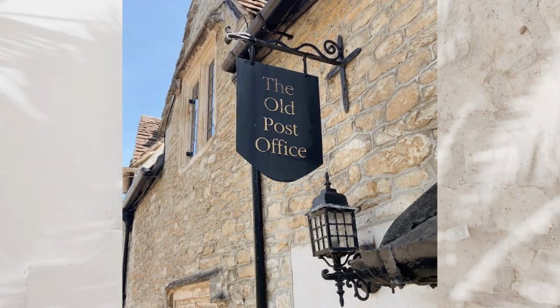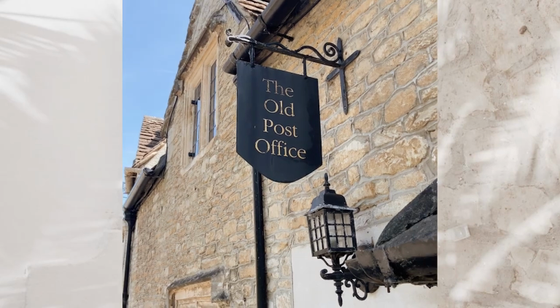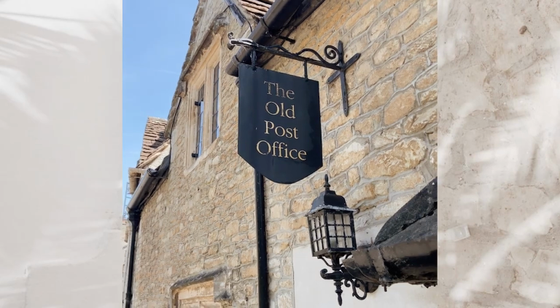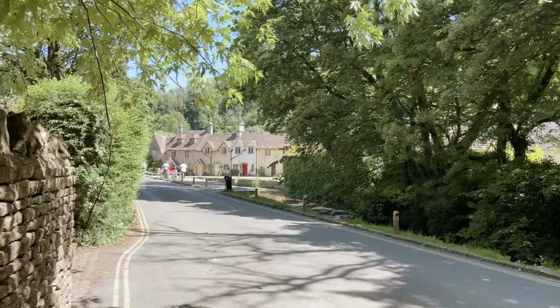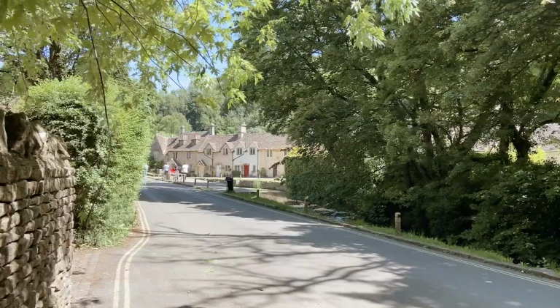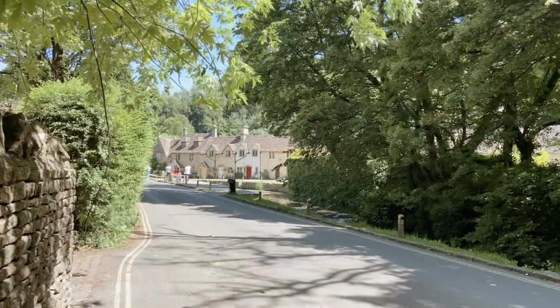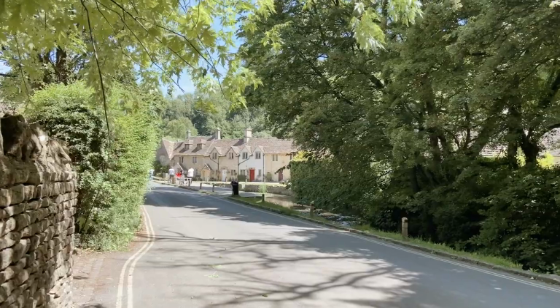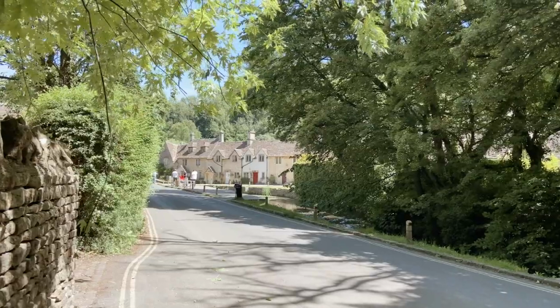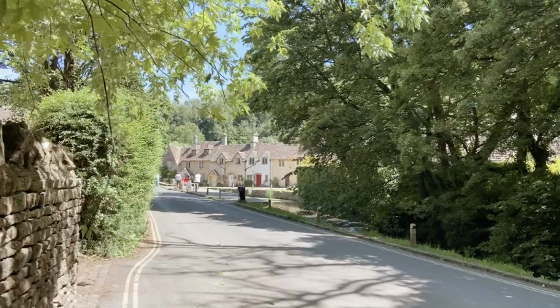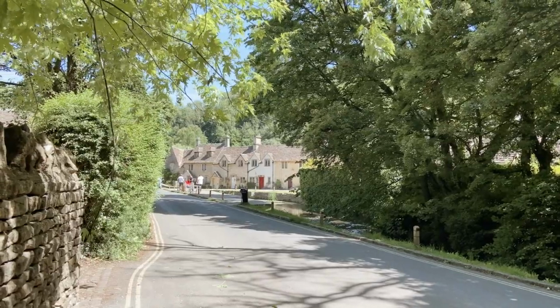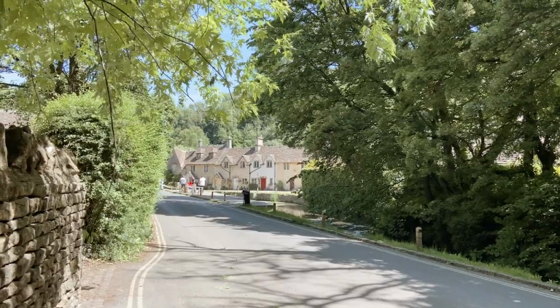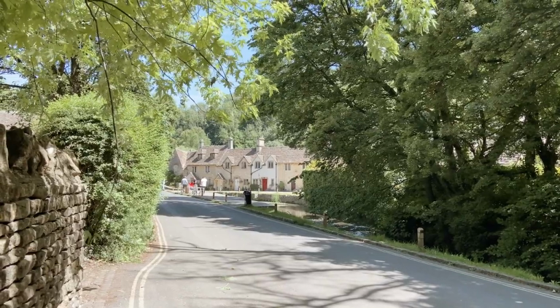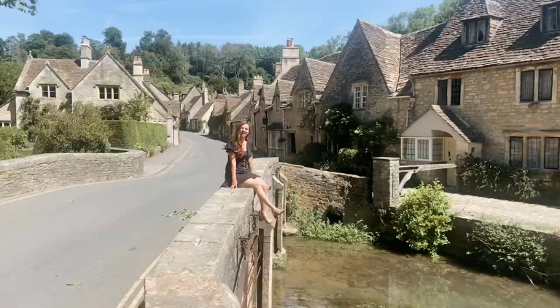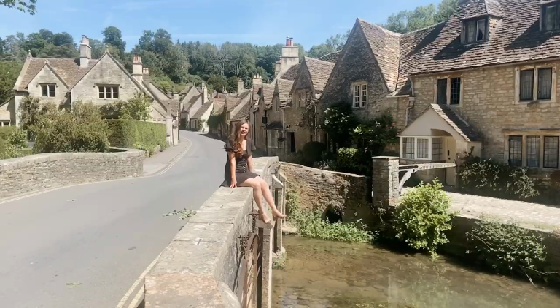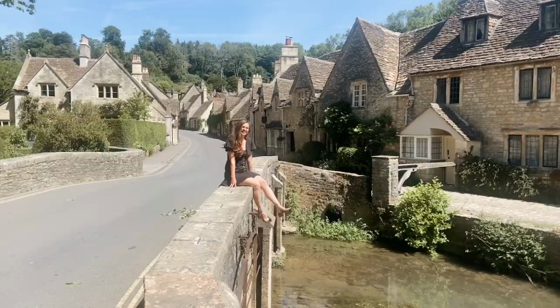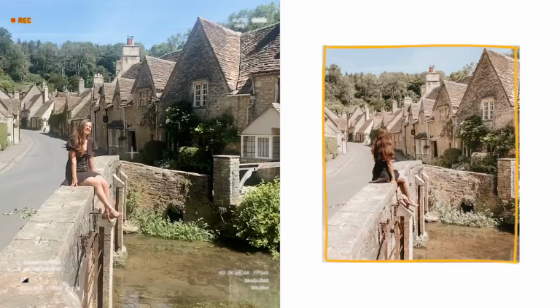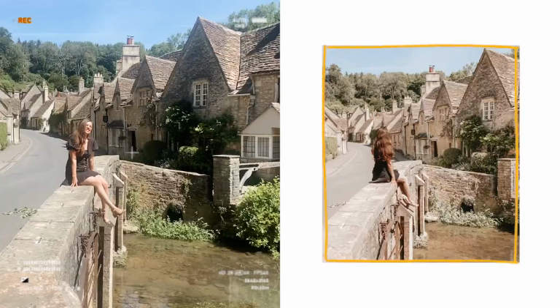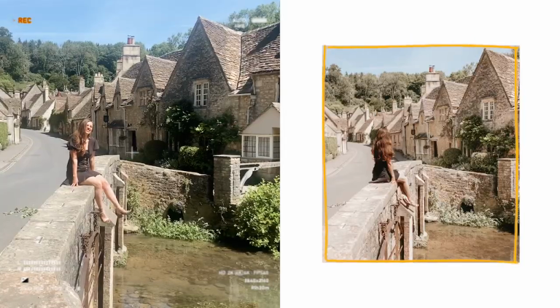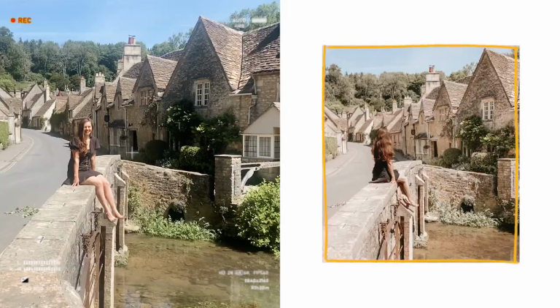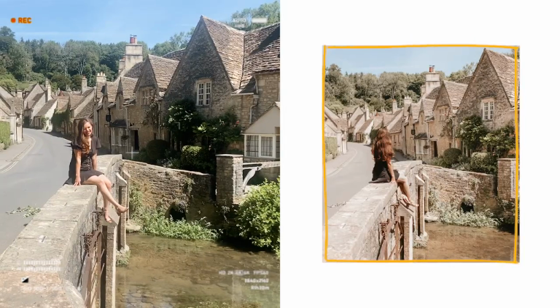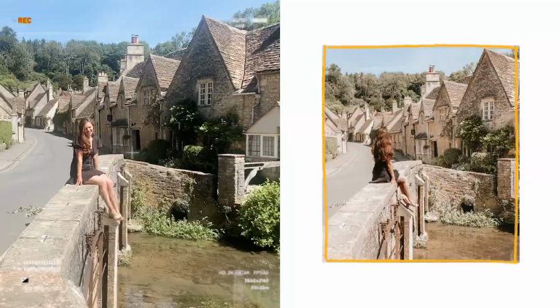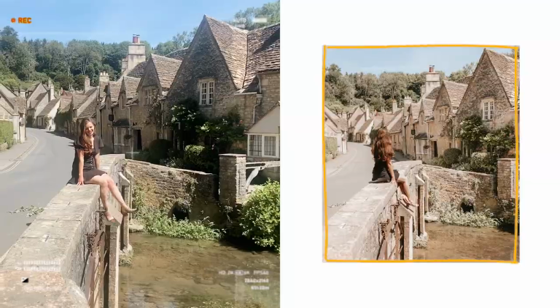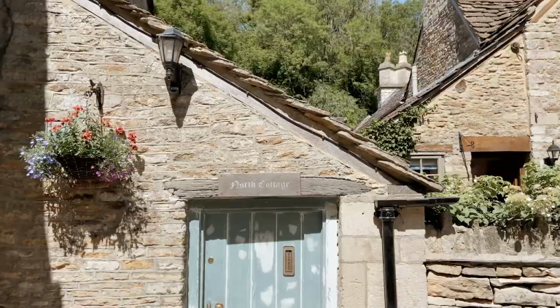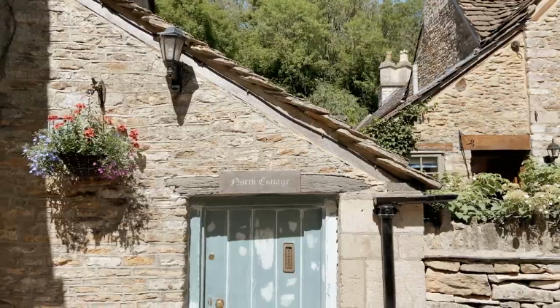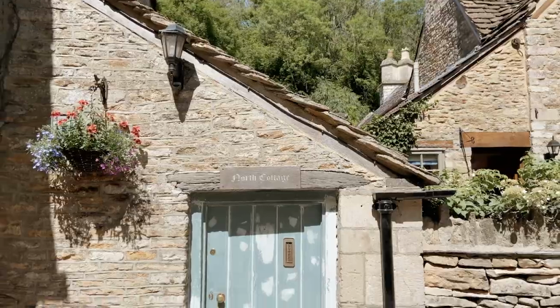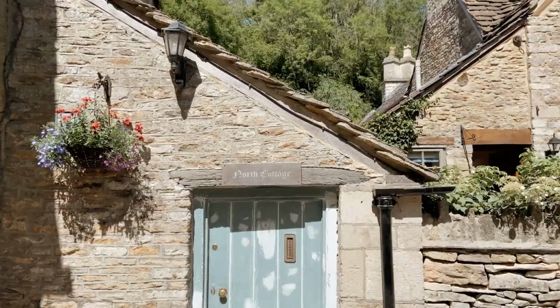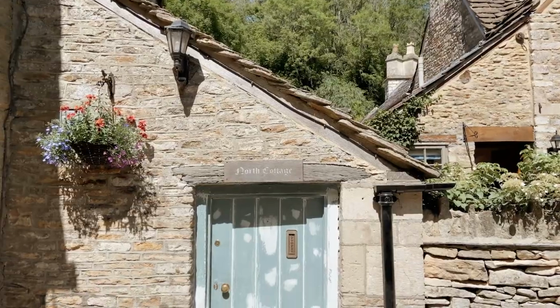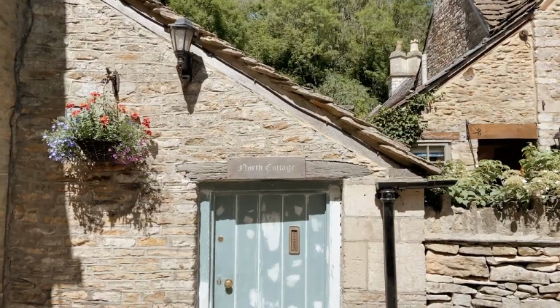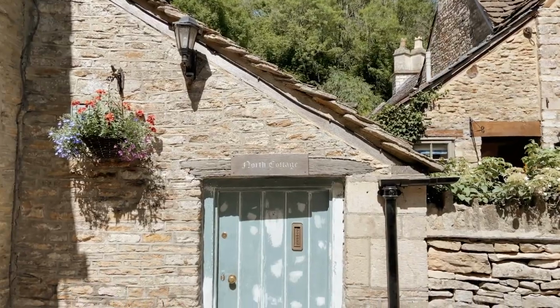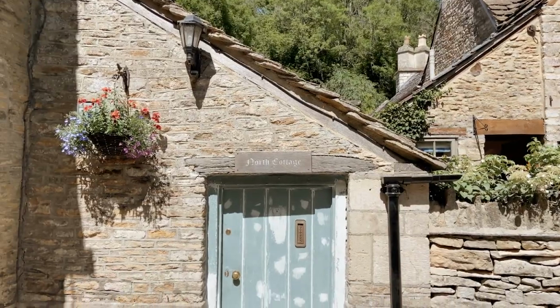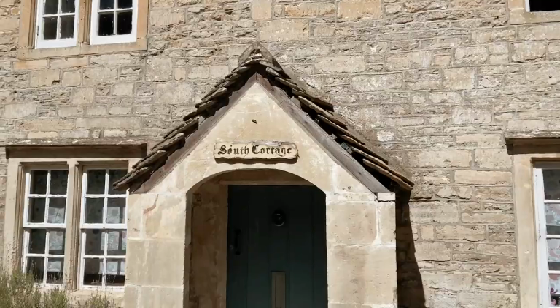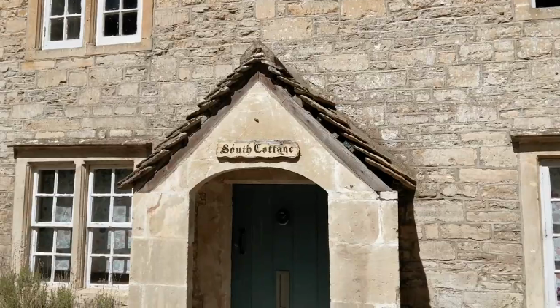The bridge is also the most iconic location for a photo, with a beautiful backdrop of Castle Coombe, so you have to take an Instagram picture there.